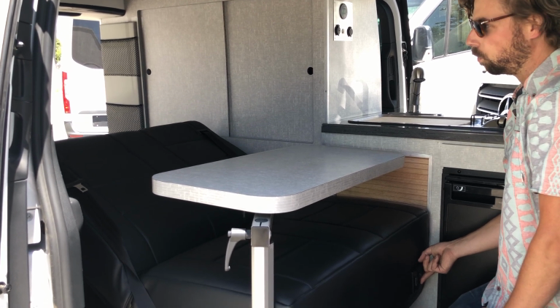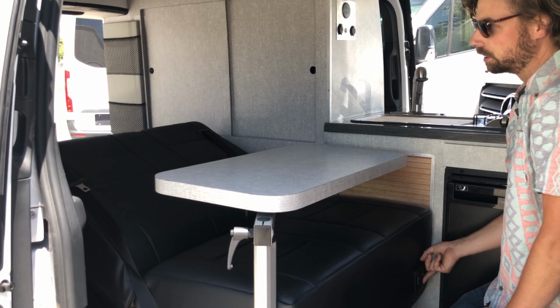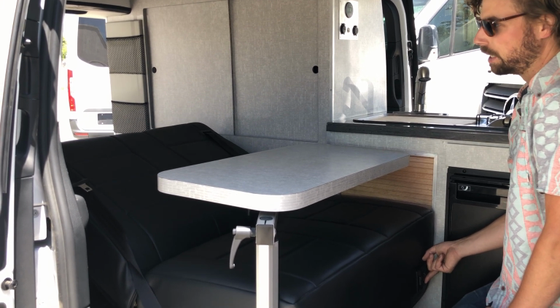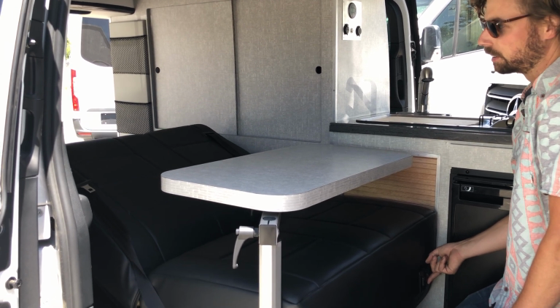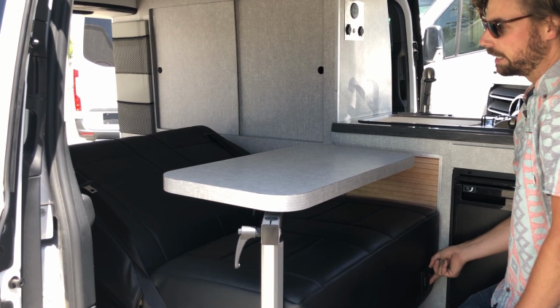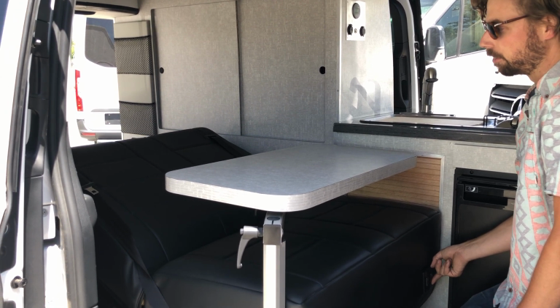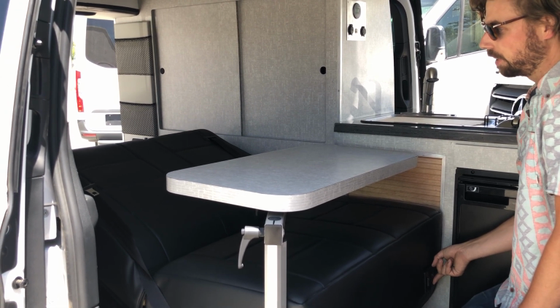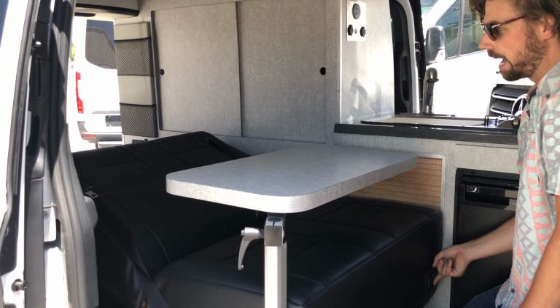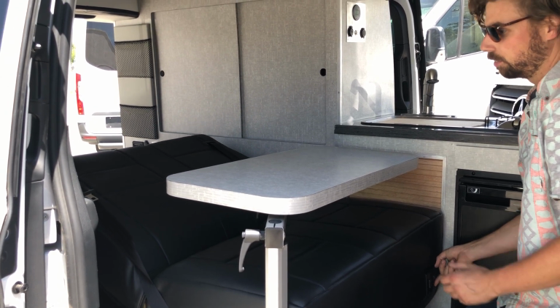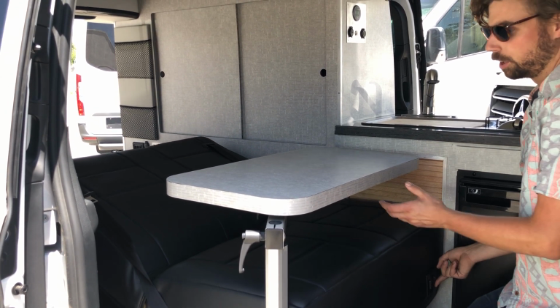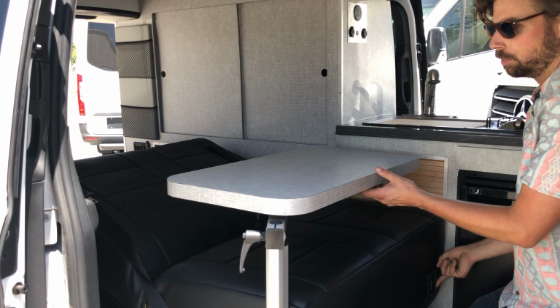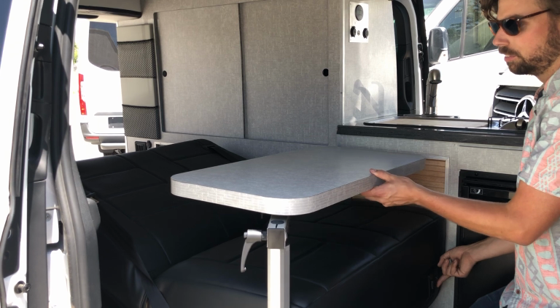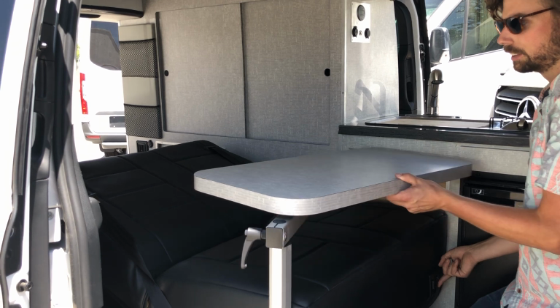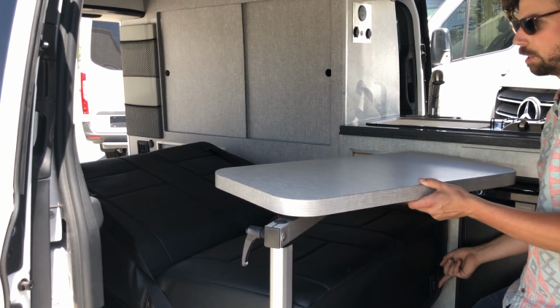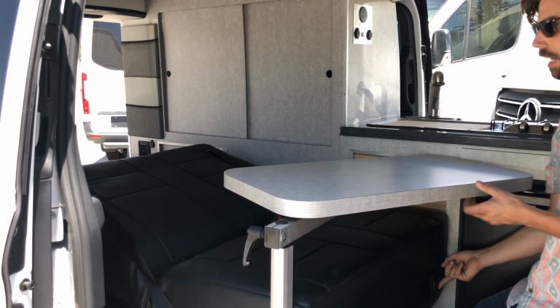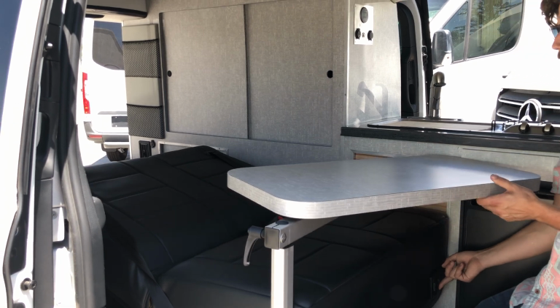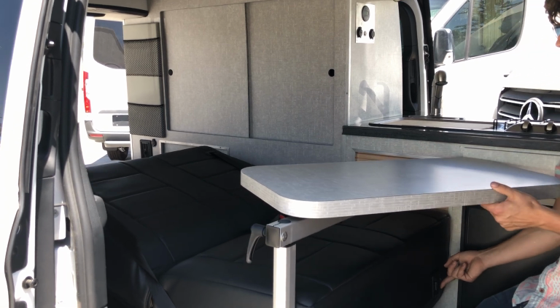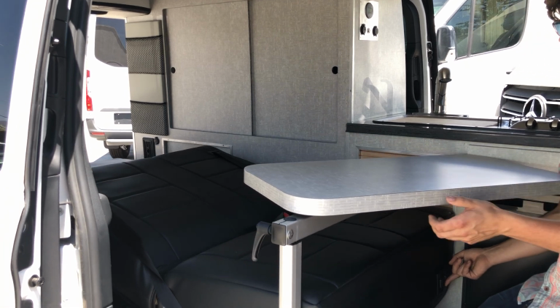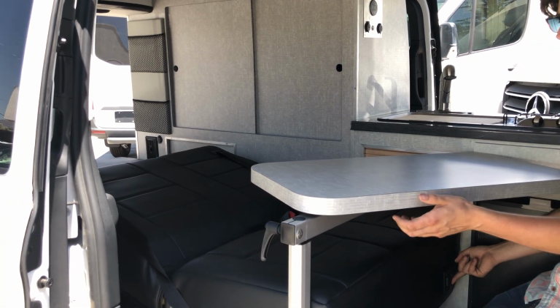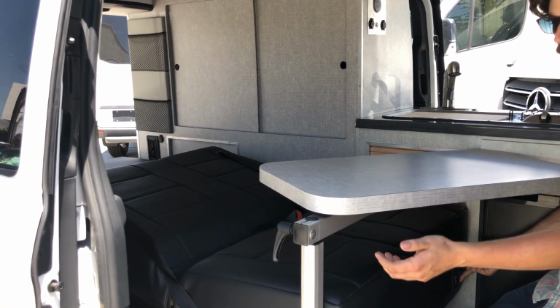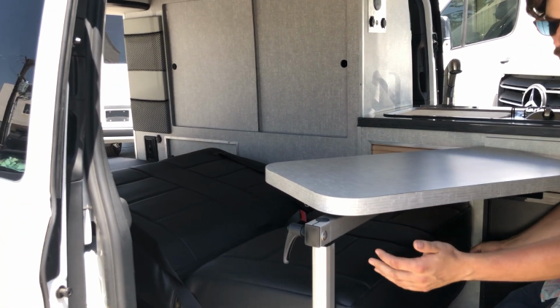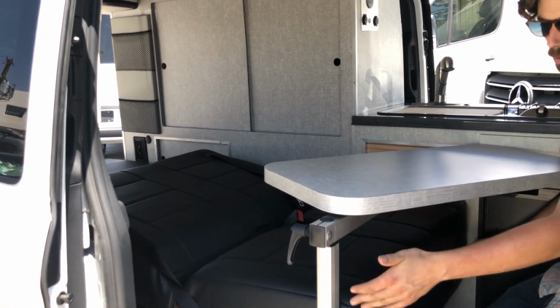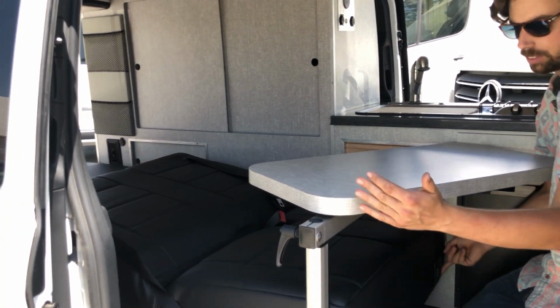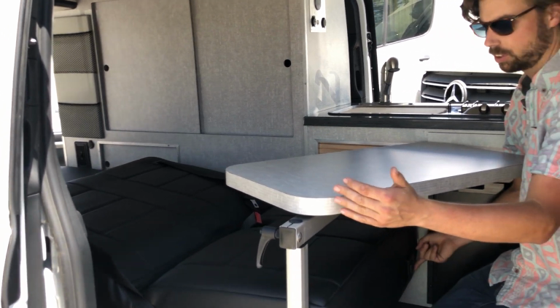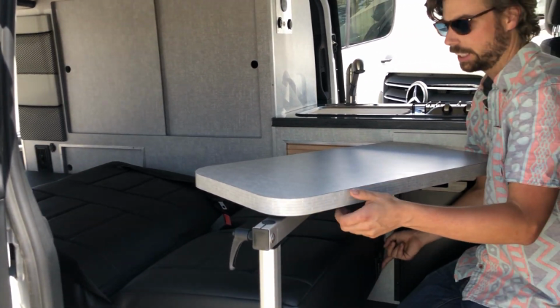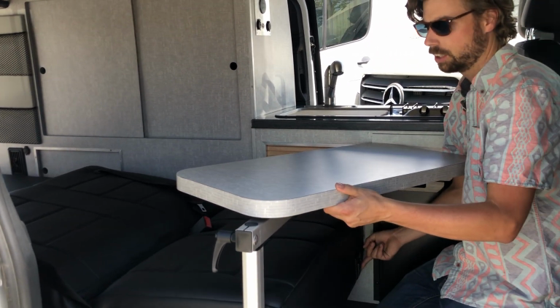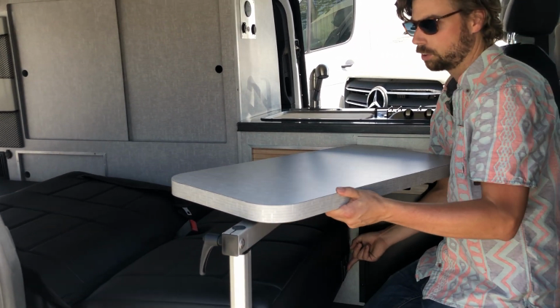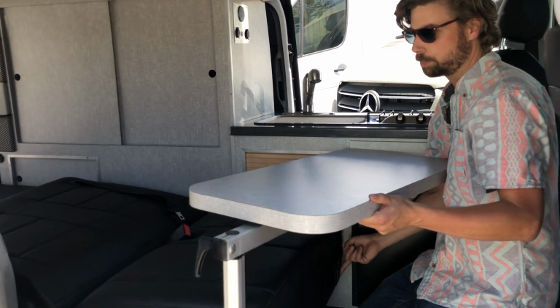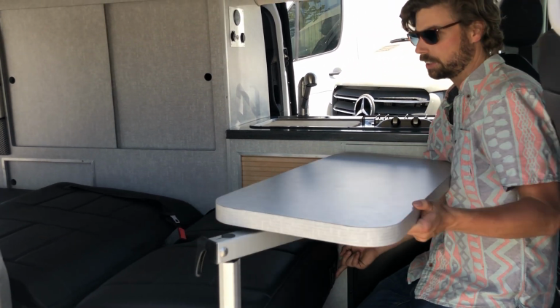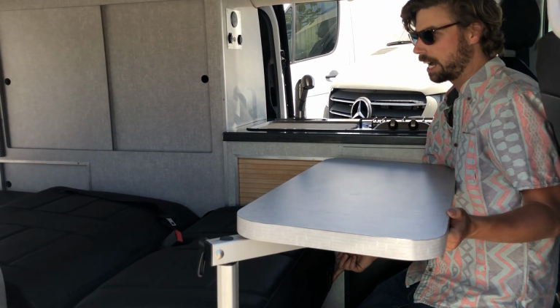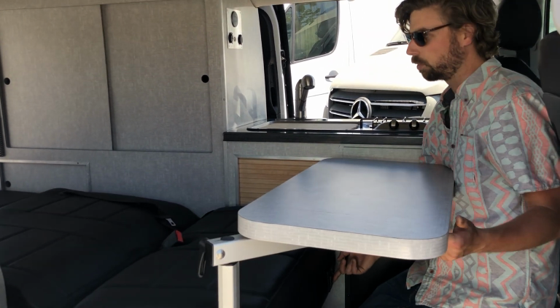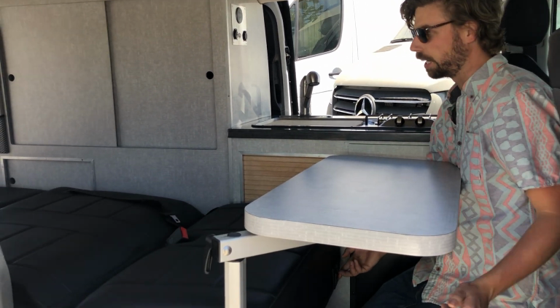Once the bench is laid down flat we can move this table out of the way. This can either be removed fully or just pivoted out of the way.